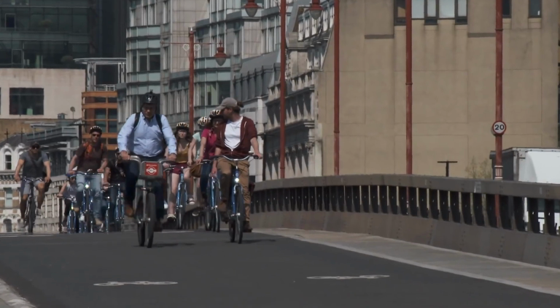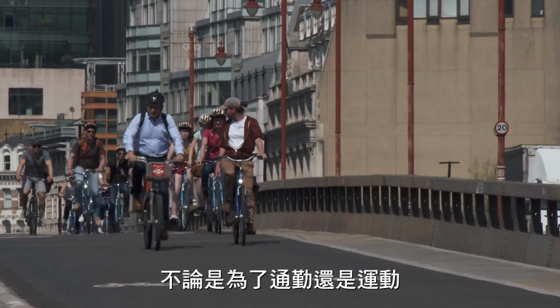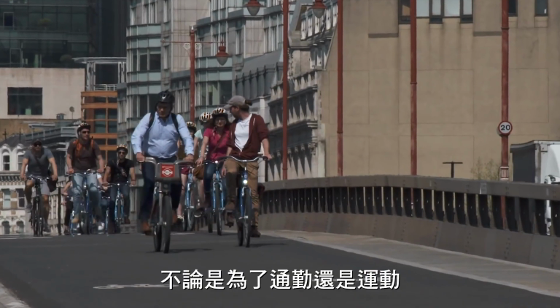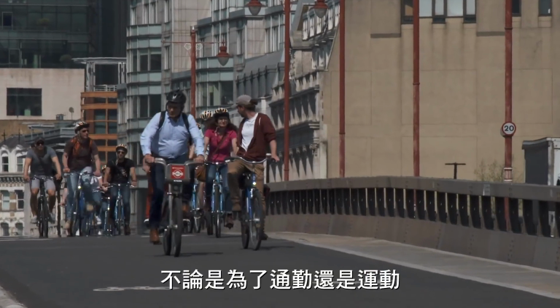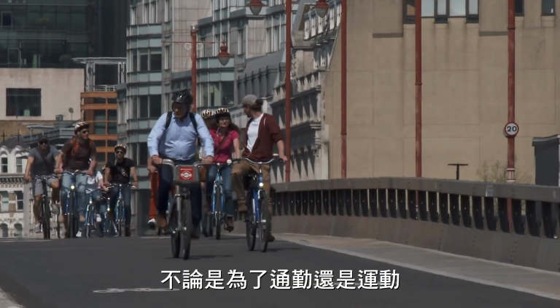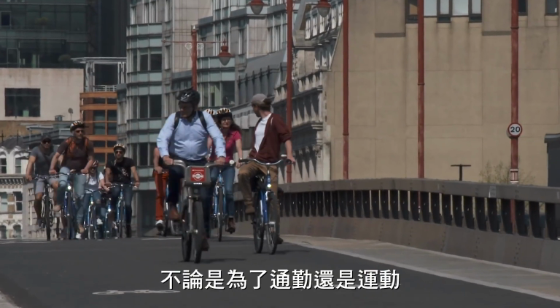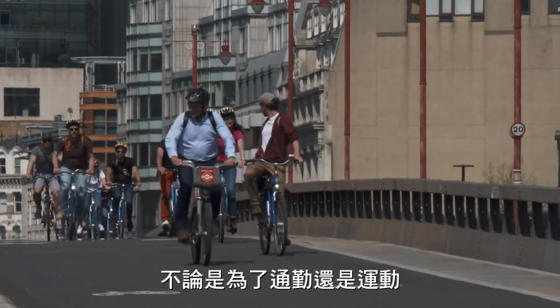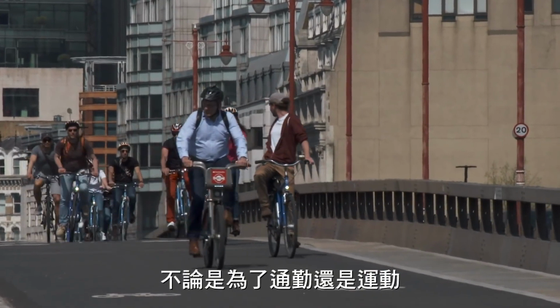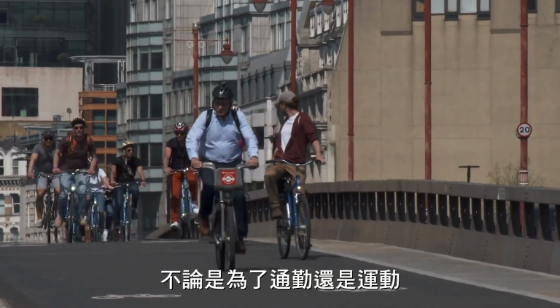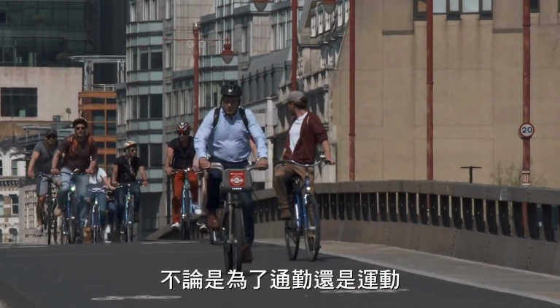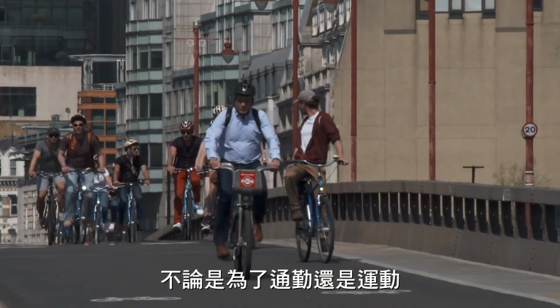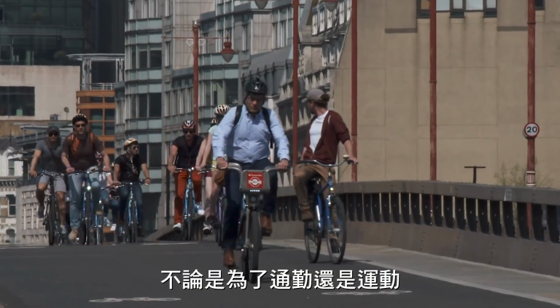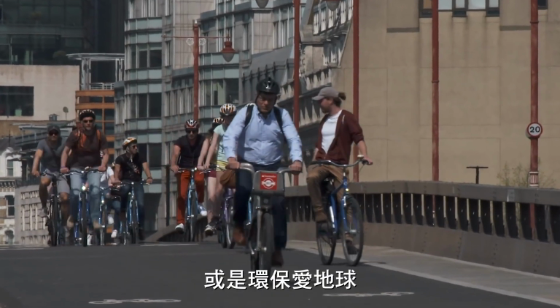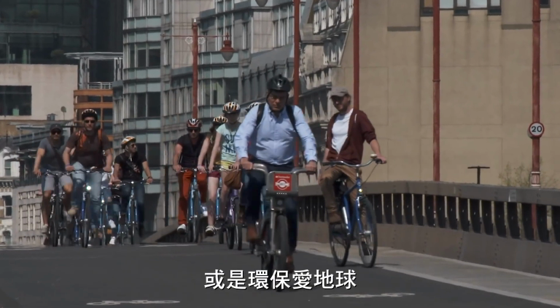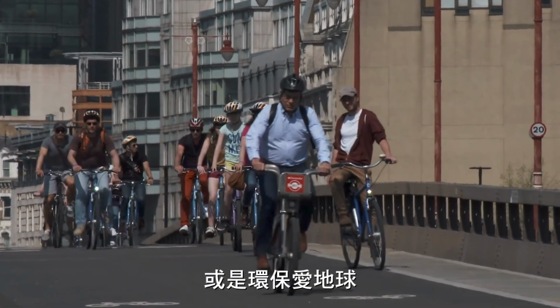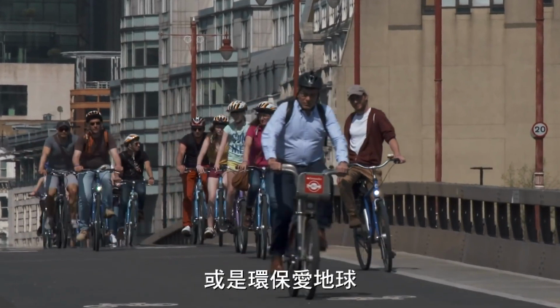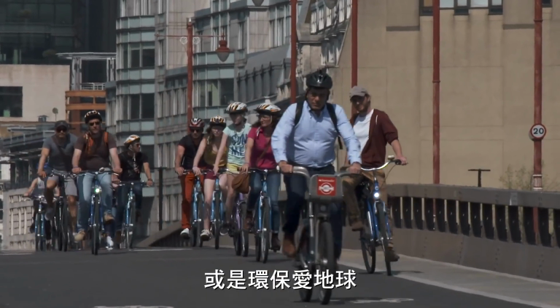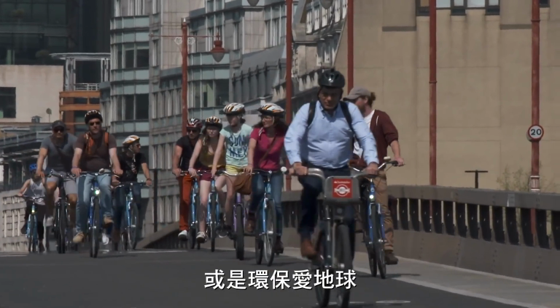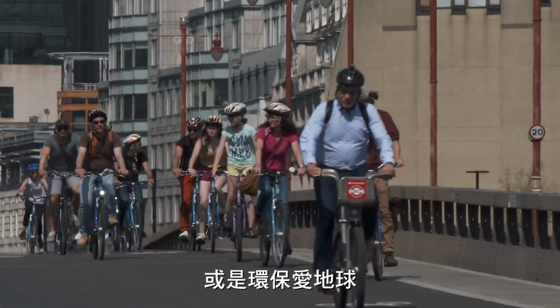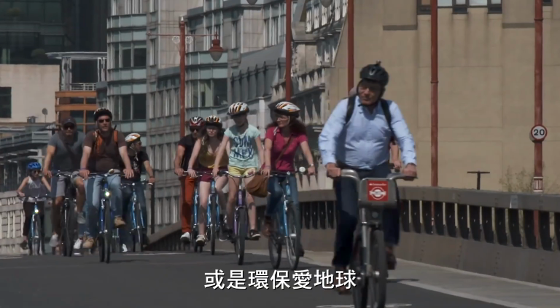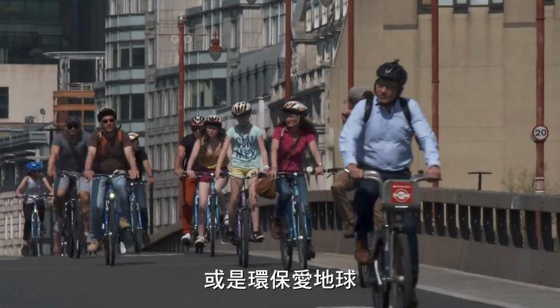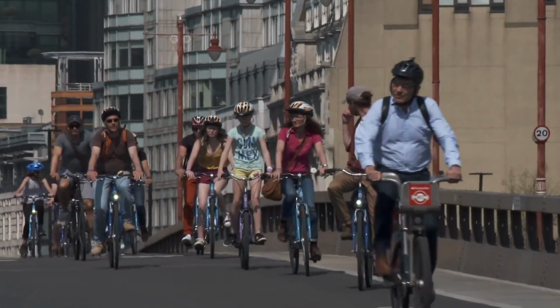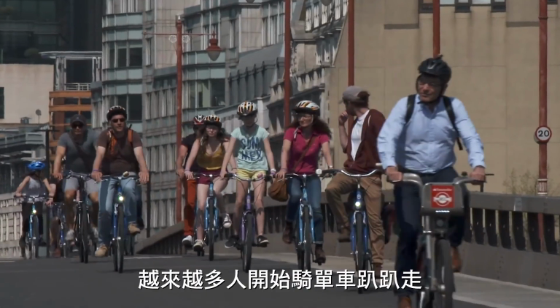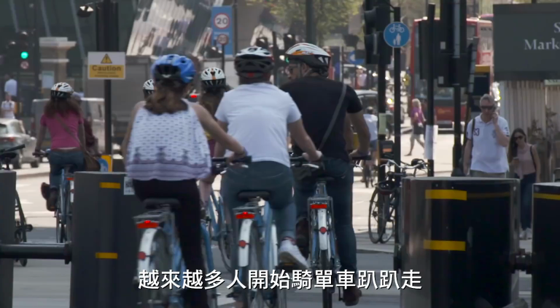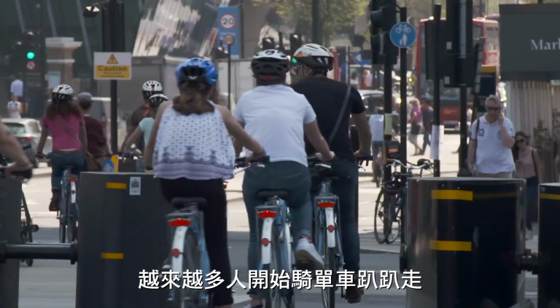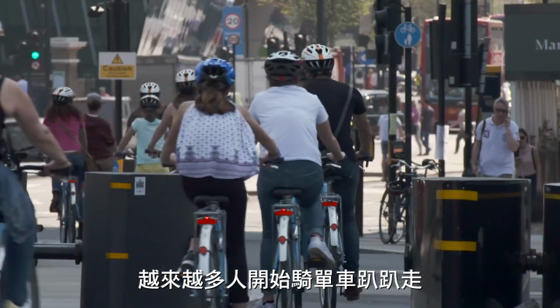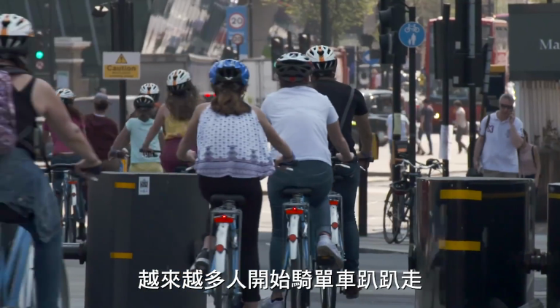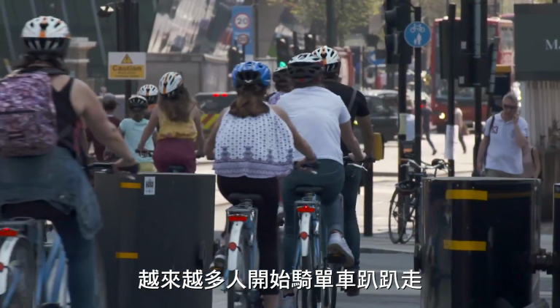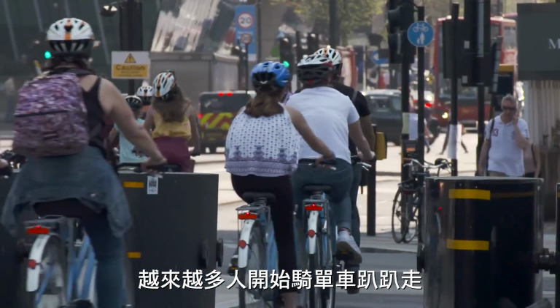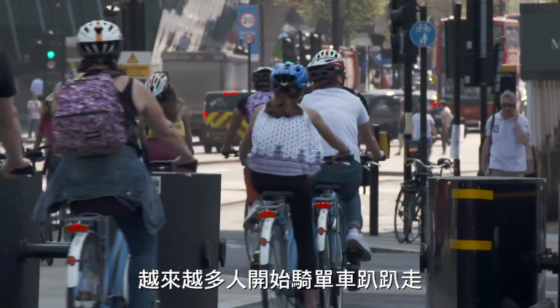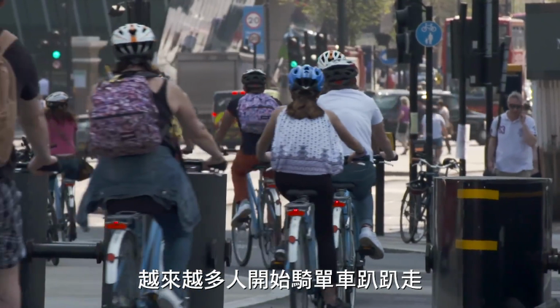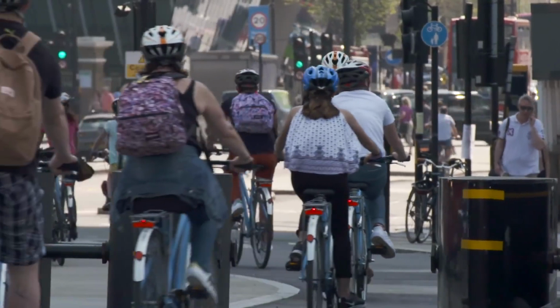Whether it's to commute, to get fit, or for environmental reasons, more and more people are taking to the saddle.